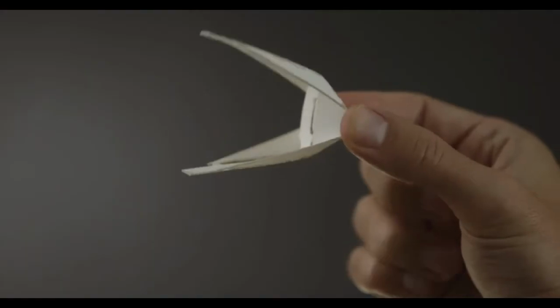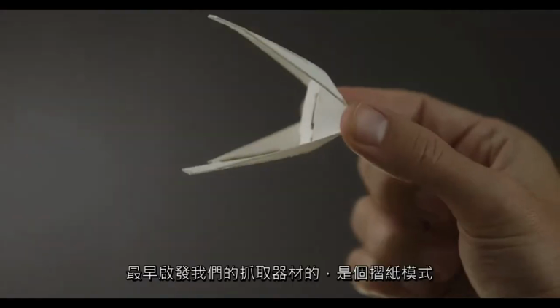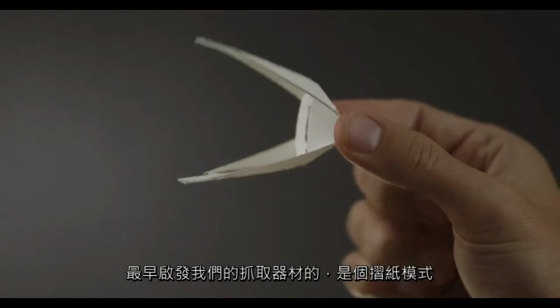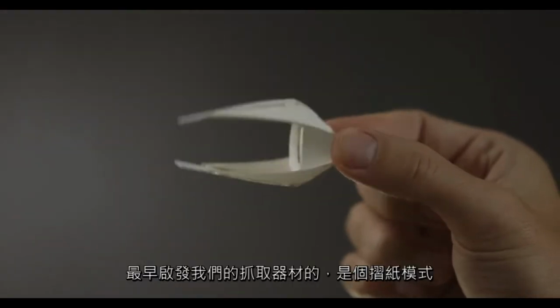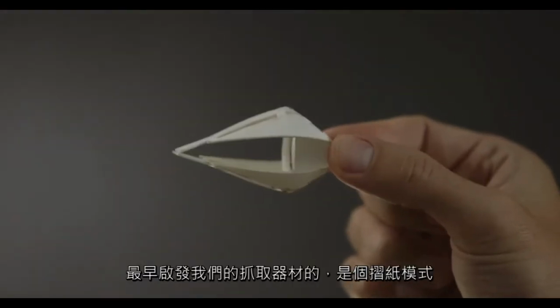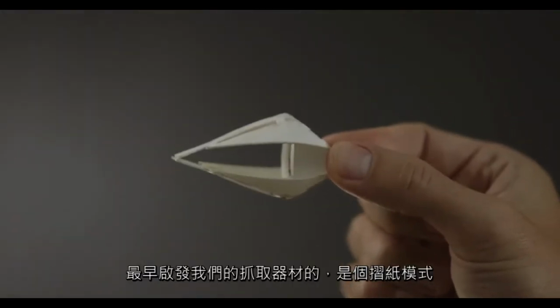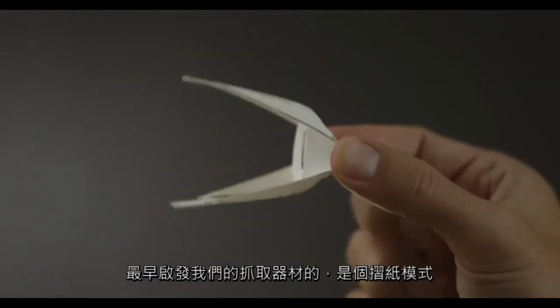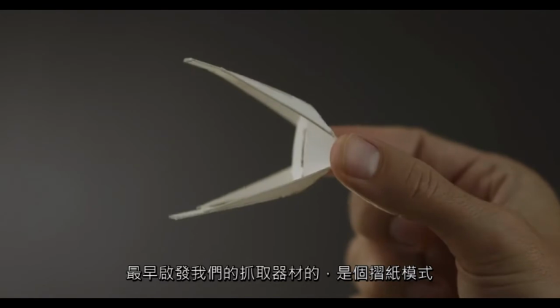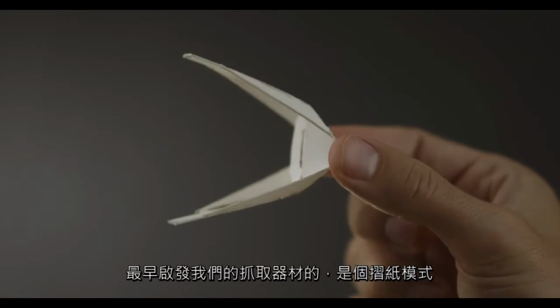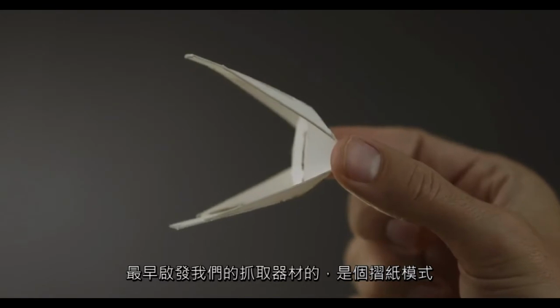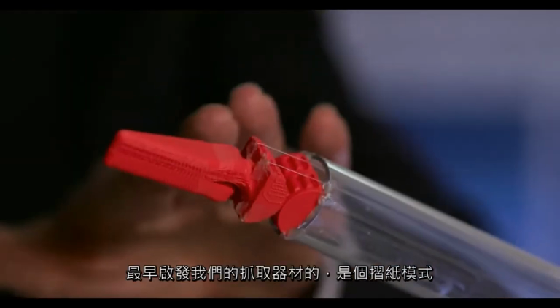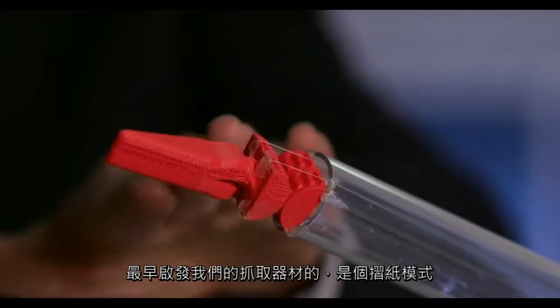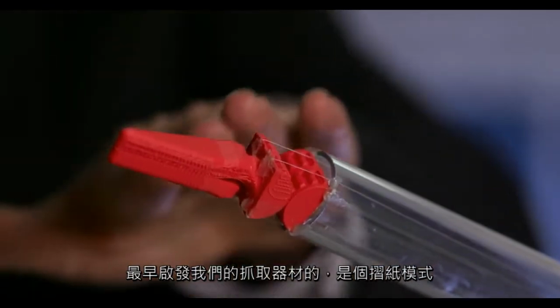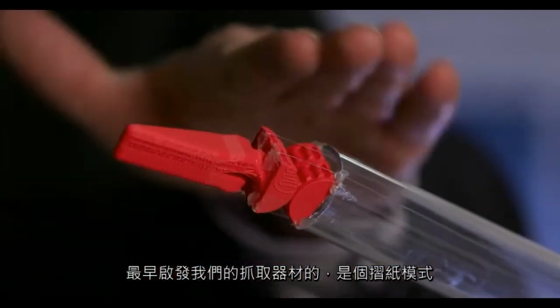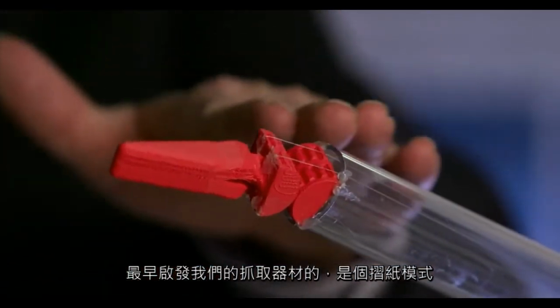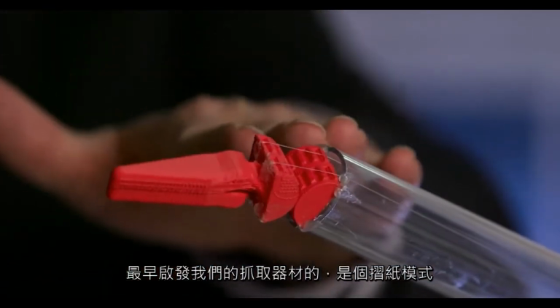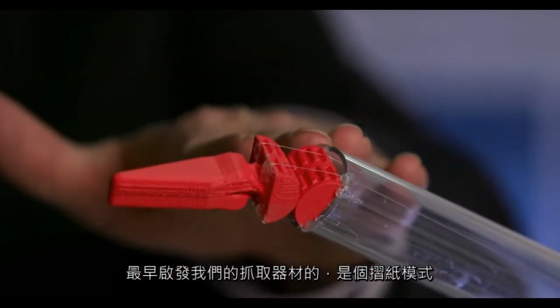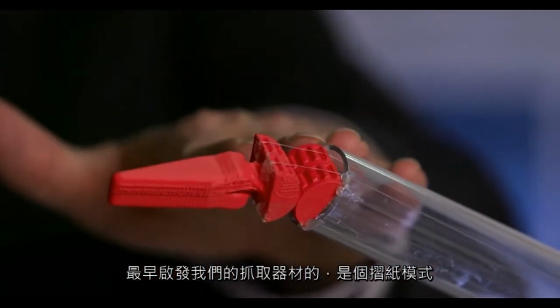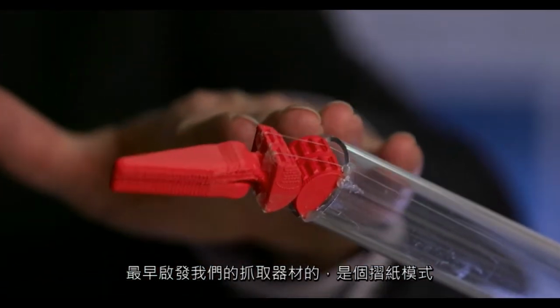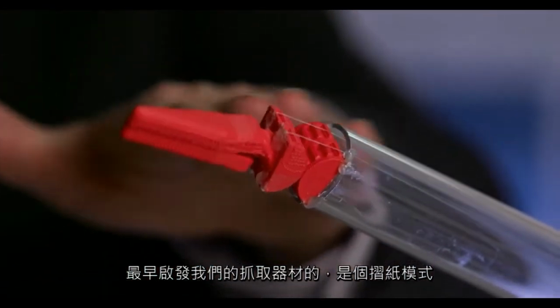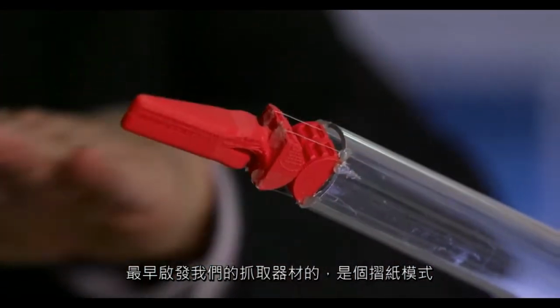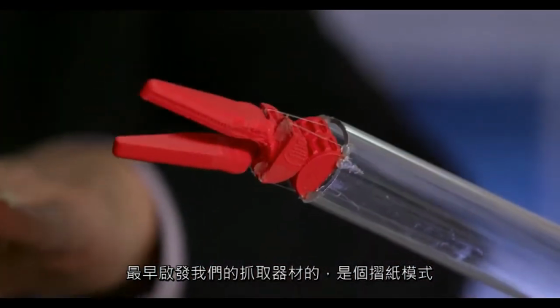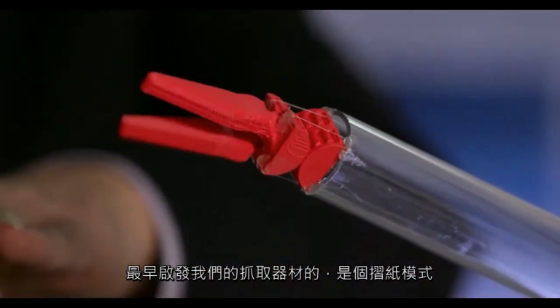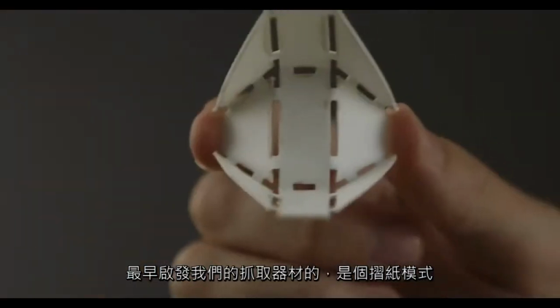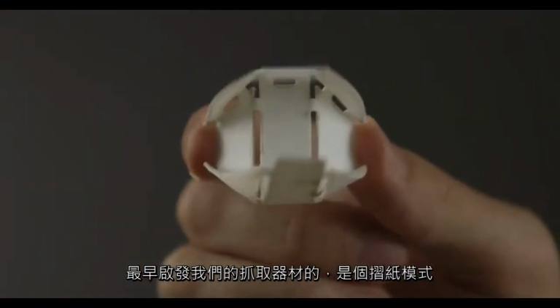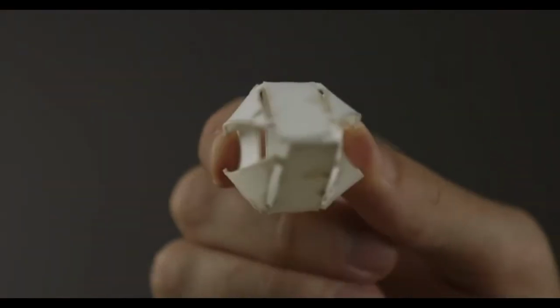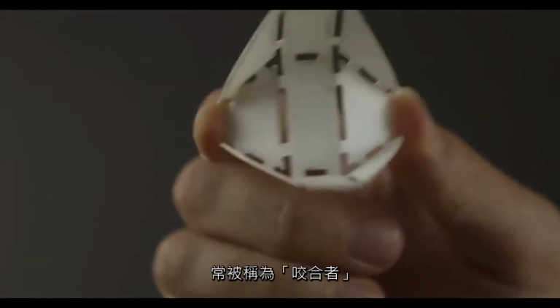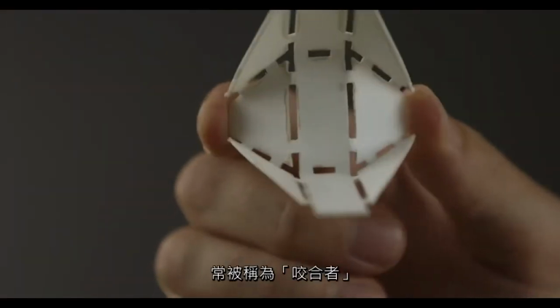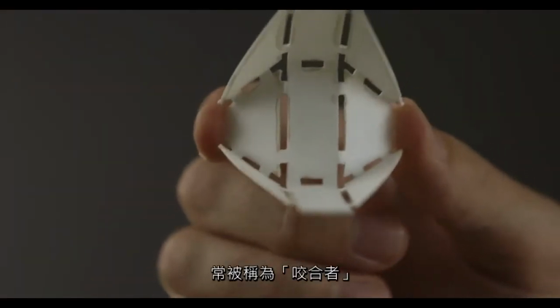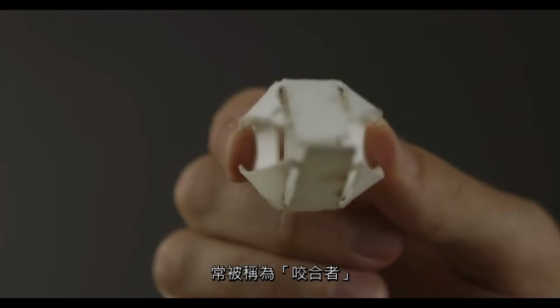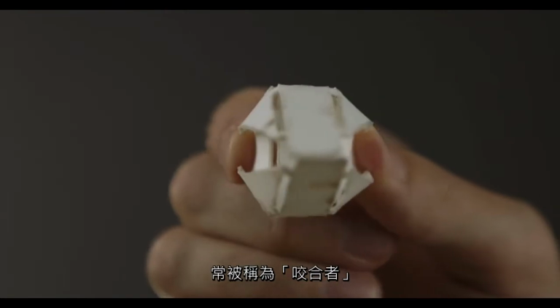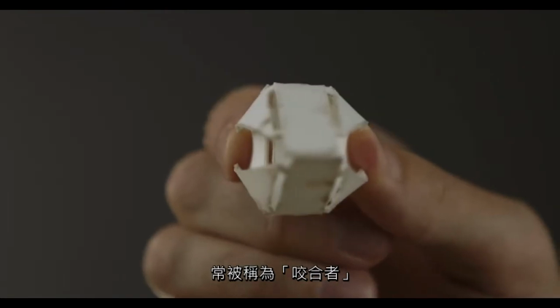The initial inspiration for the grasping device that we worked on was an origami pattern that people commonly call chompers.